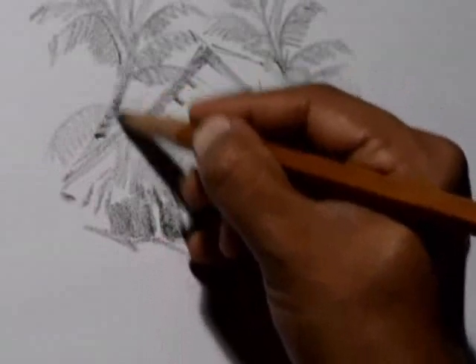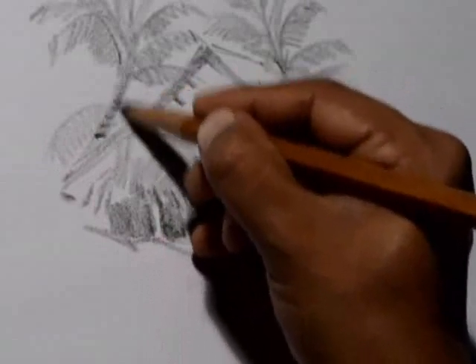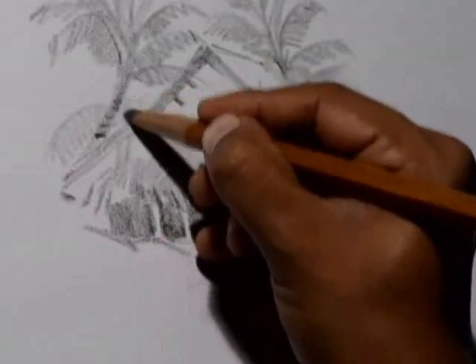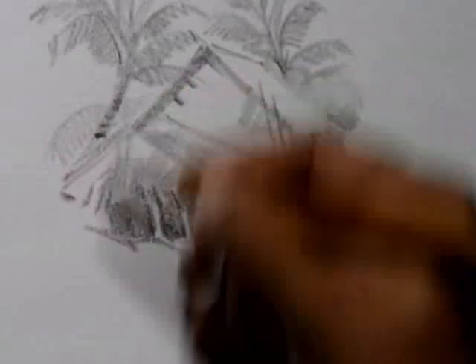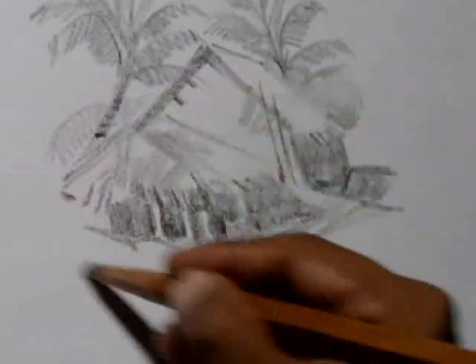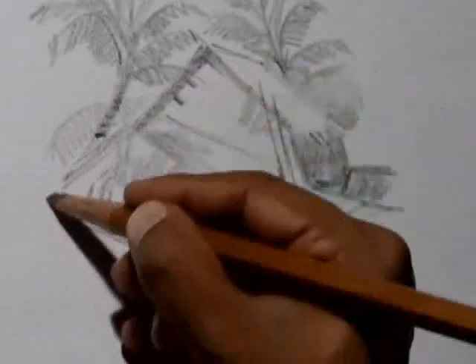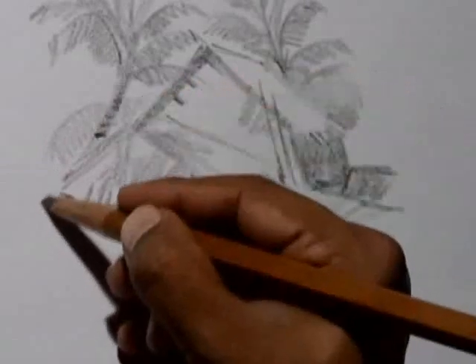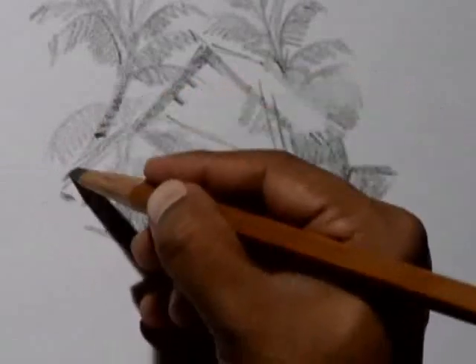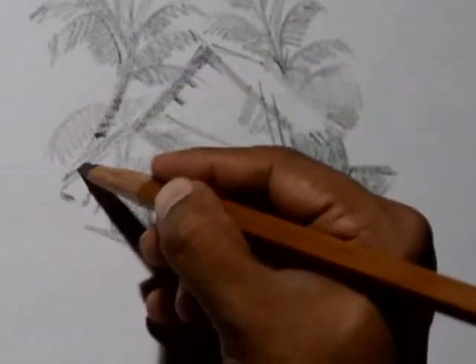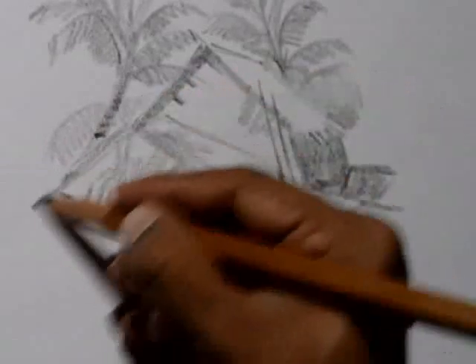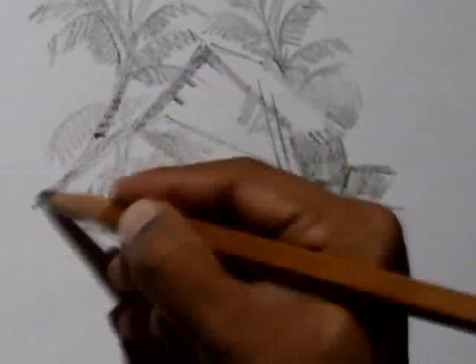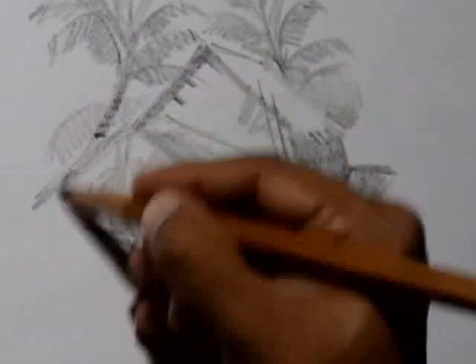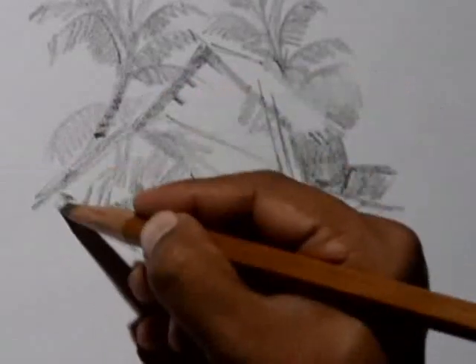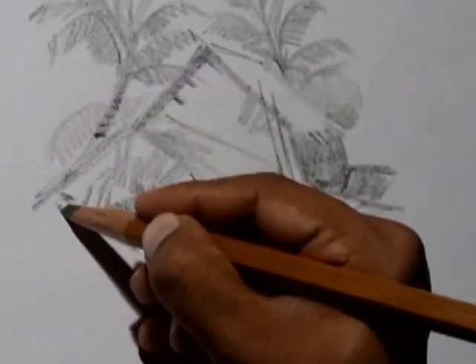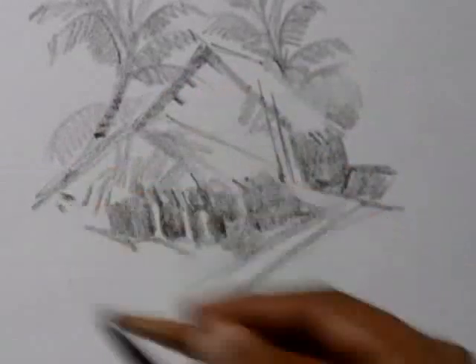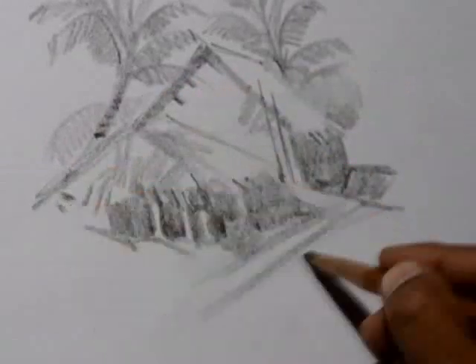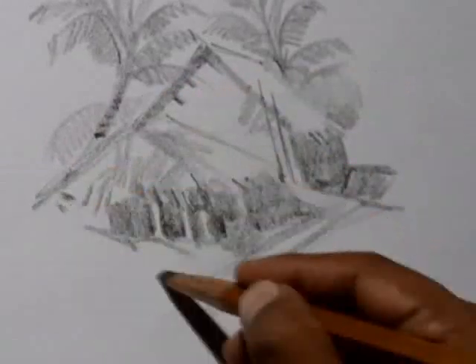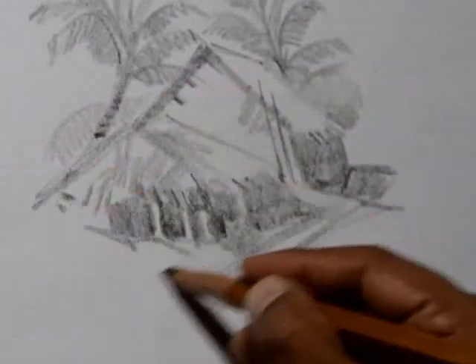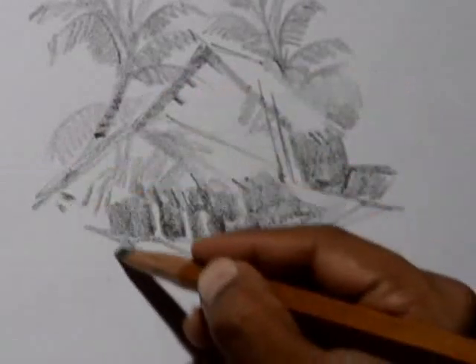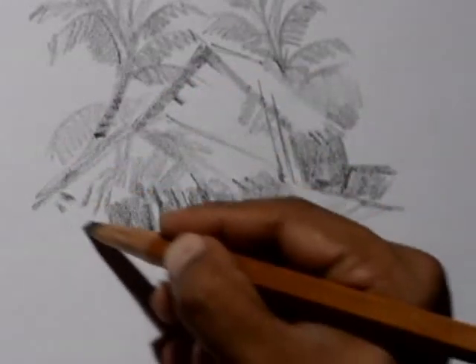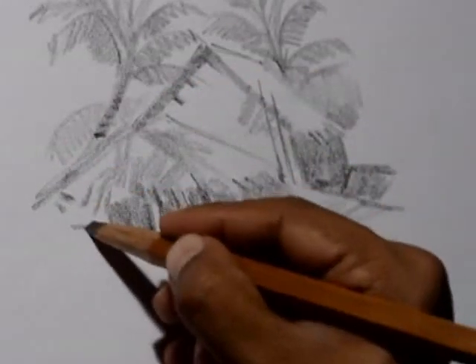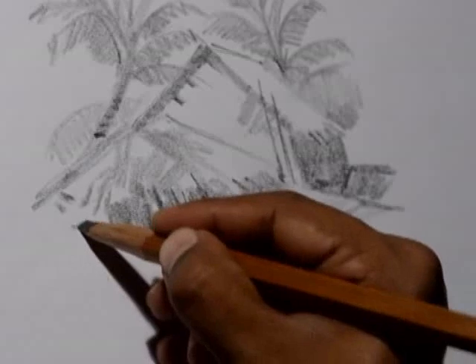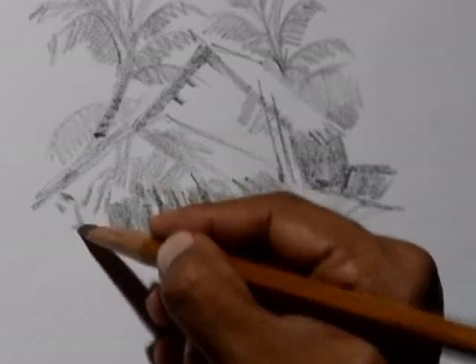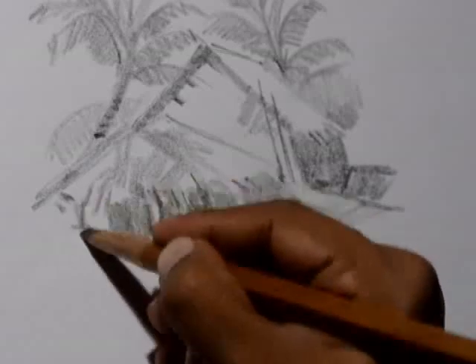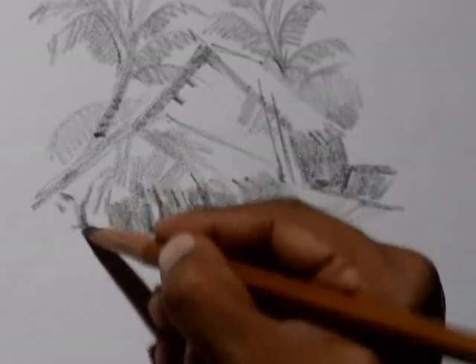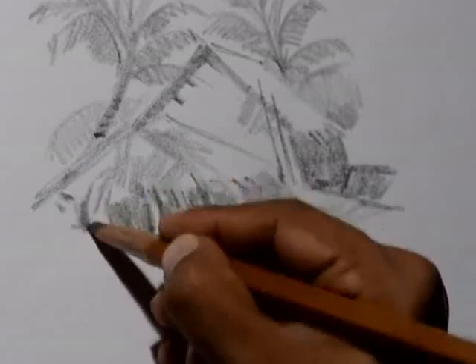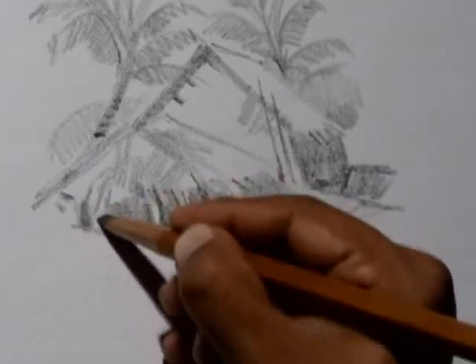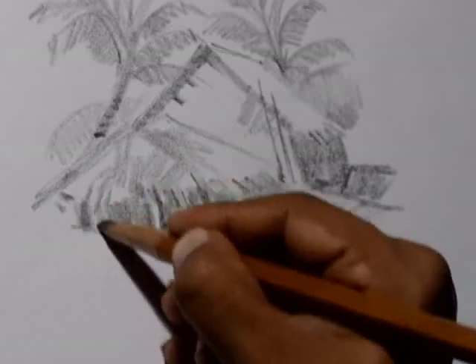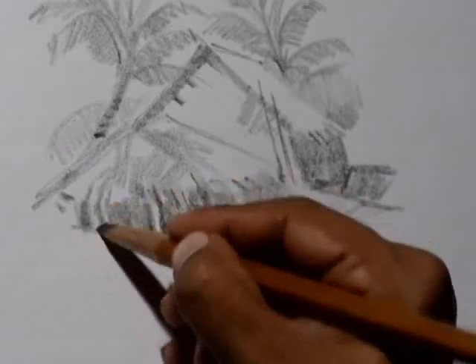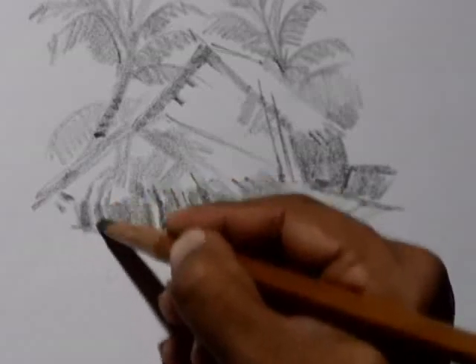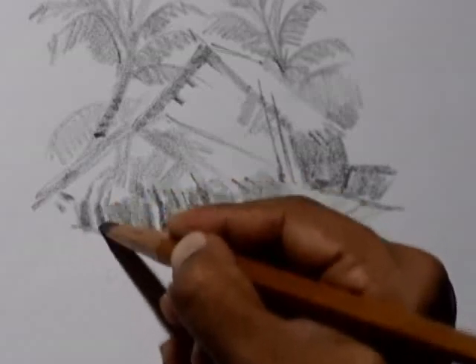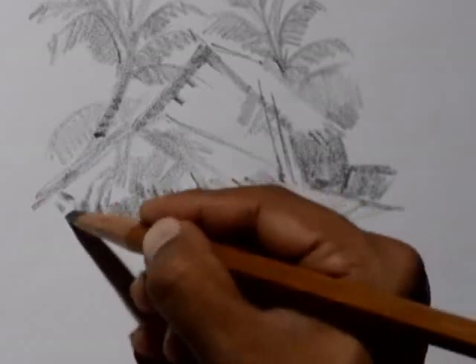You can do this small key sketch like this in relatively less time.